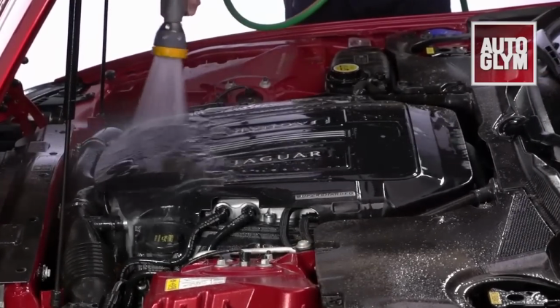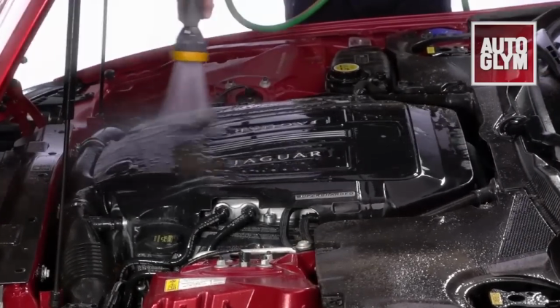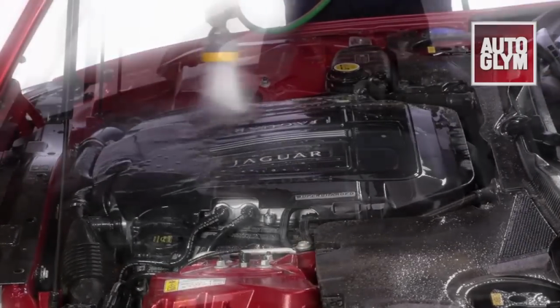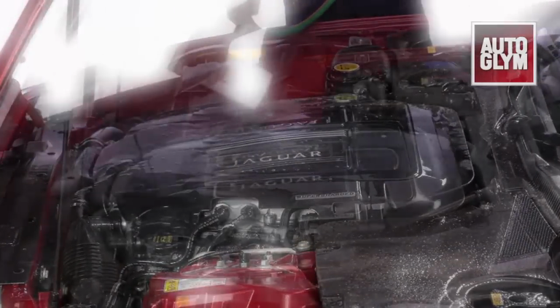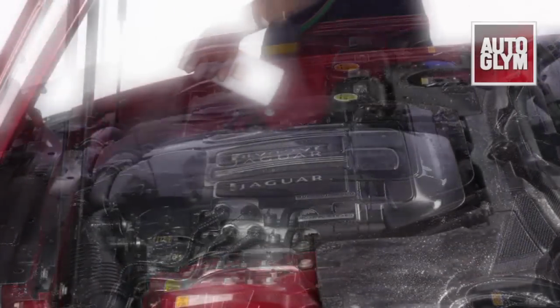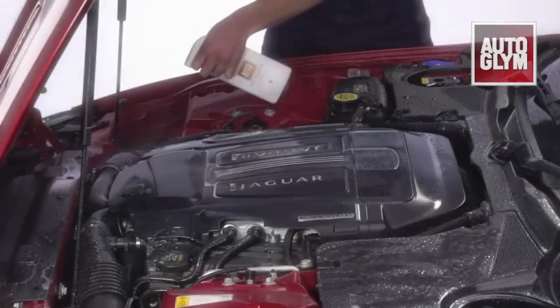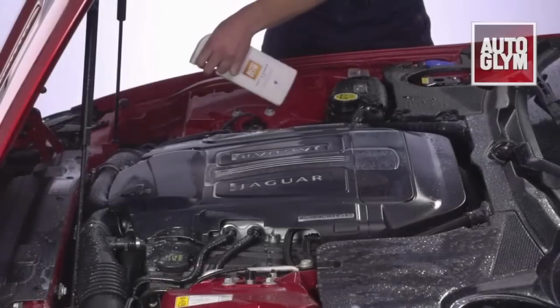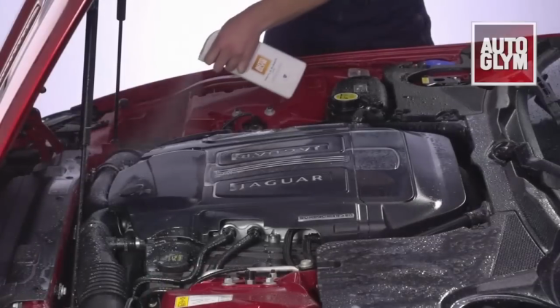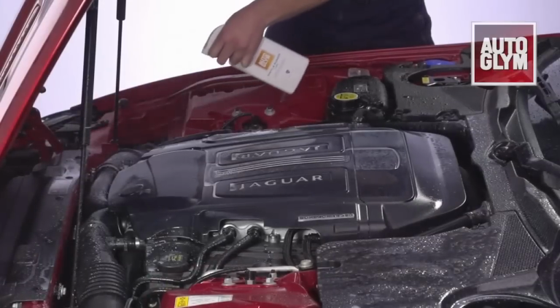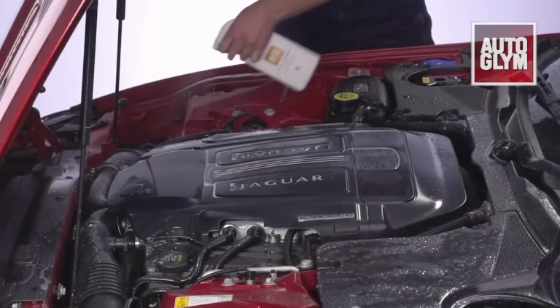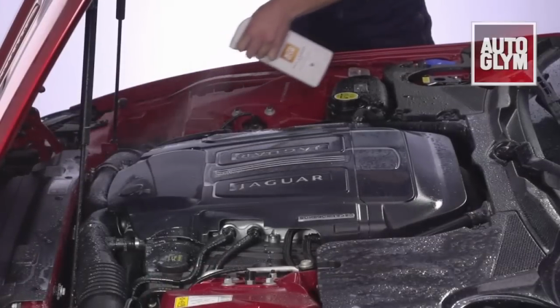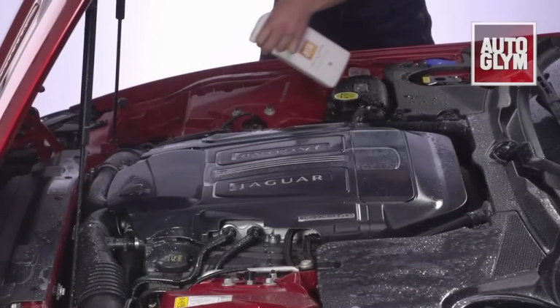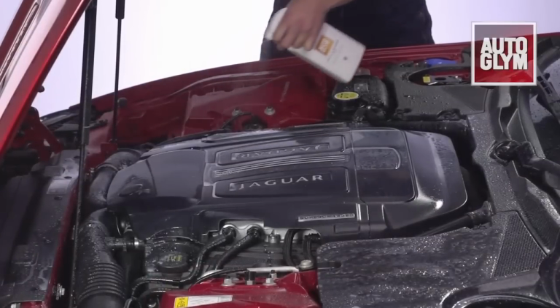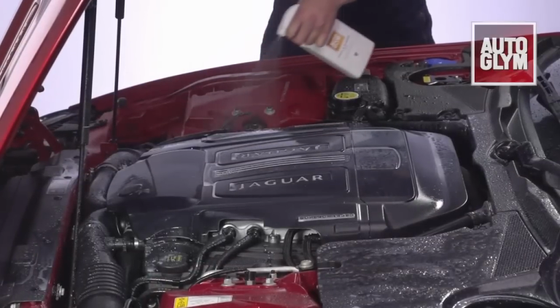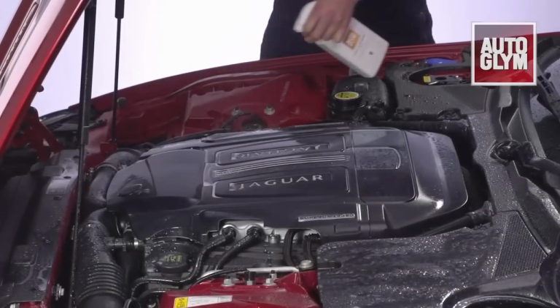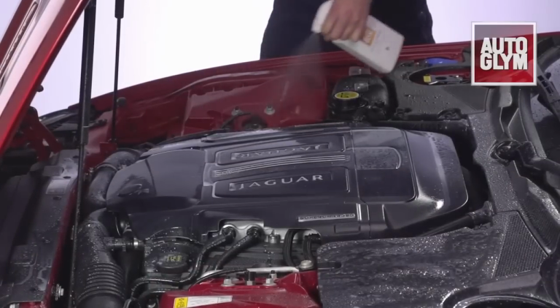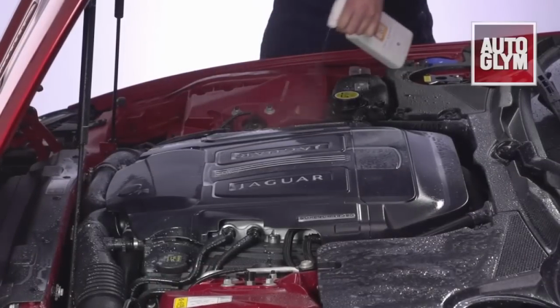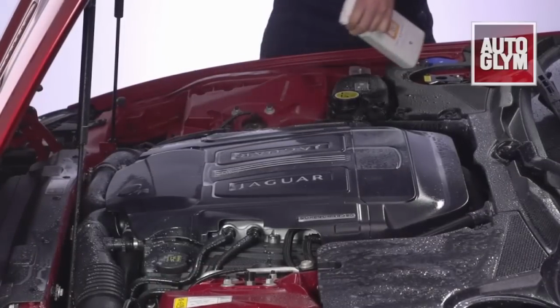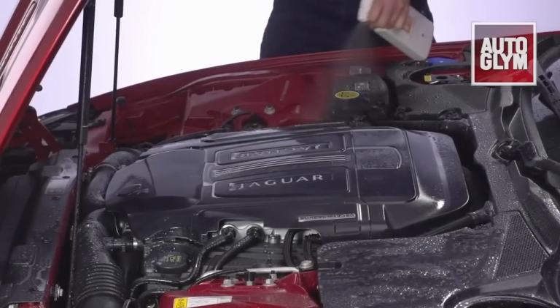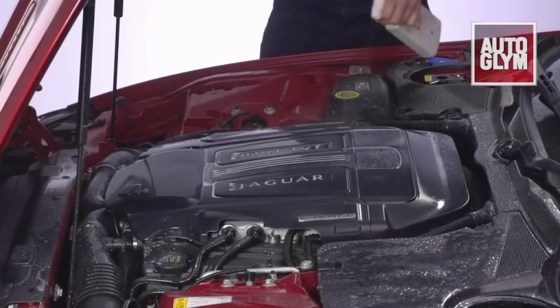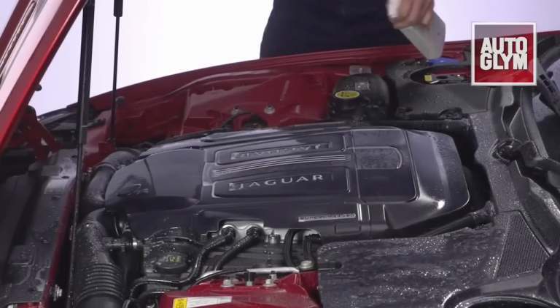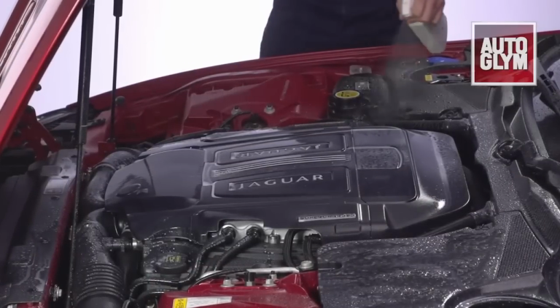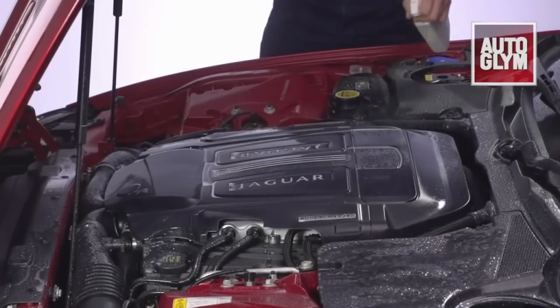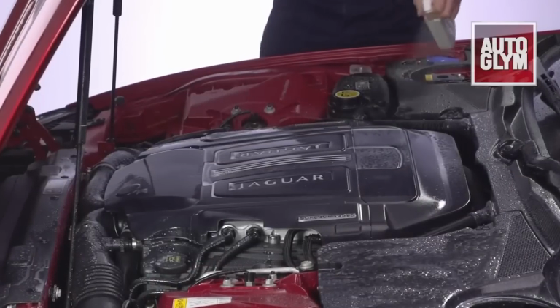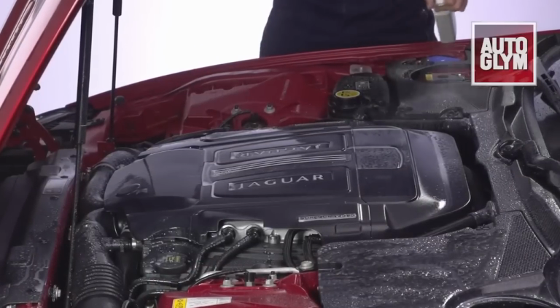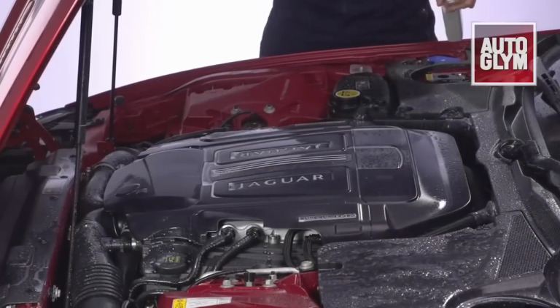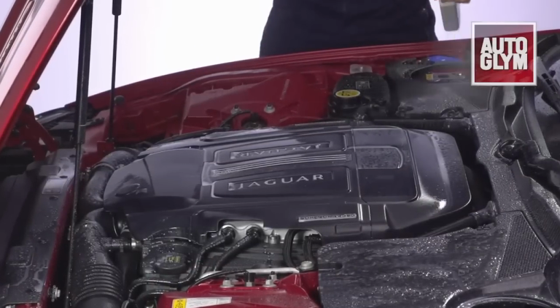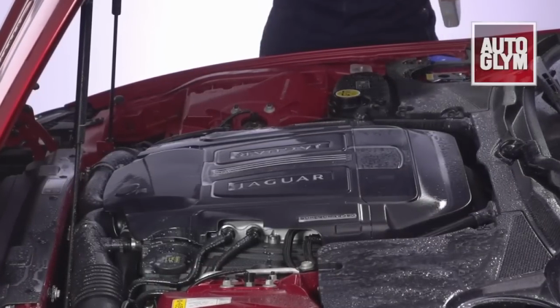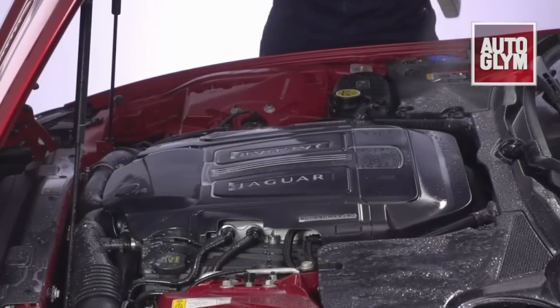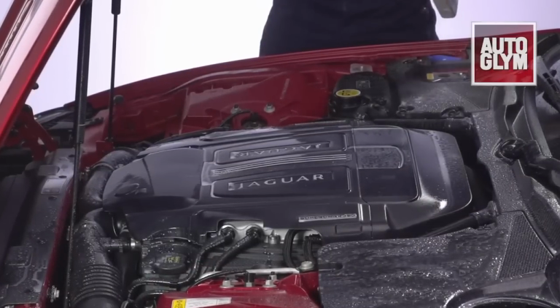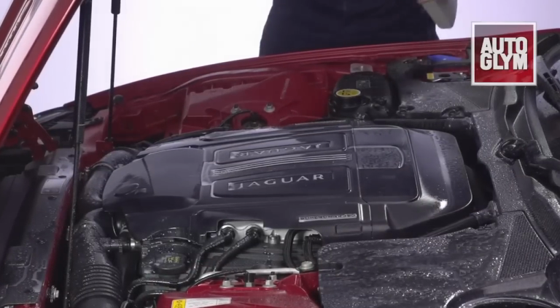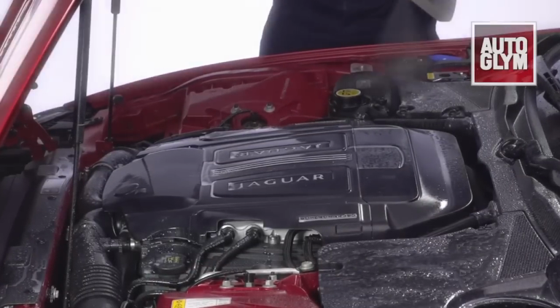To complete the engine bay, spray the wet engine with Autoglym vinyl and rubber care. Close the bonnet and allow to dry.